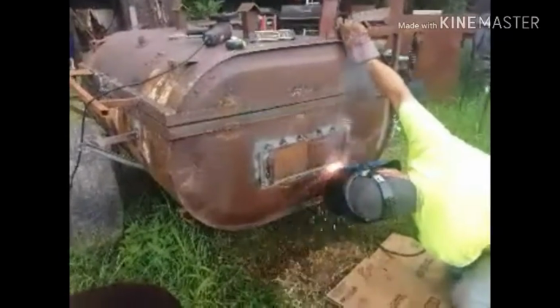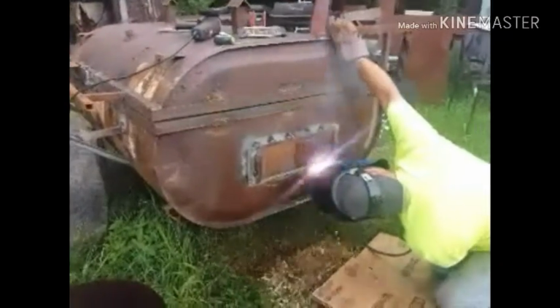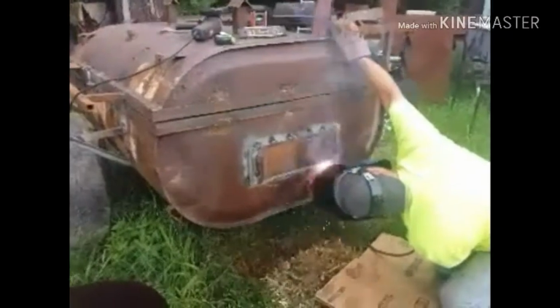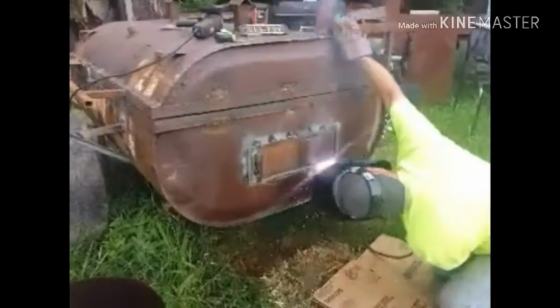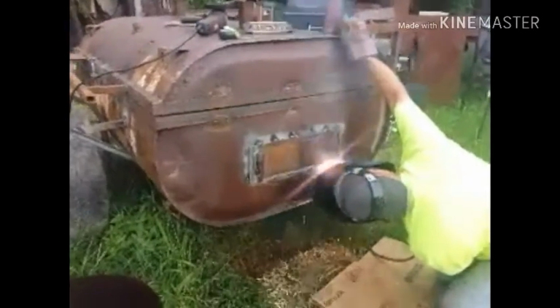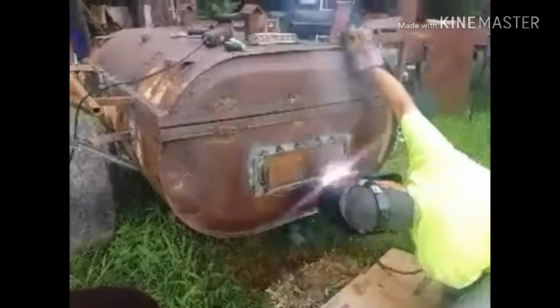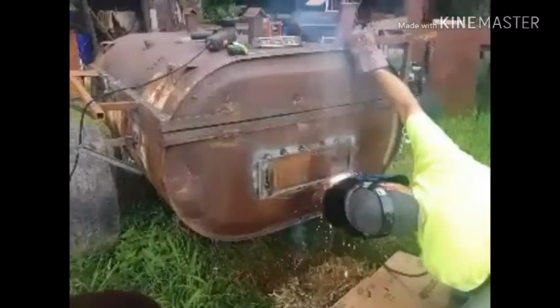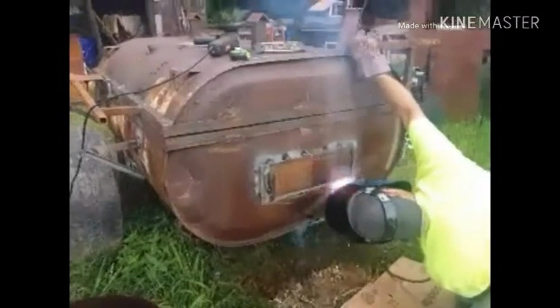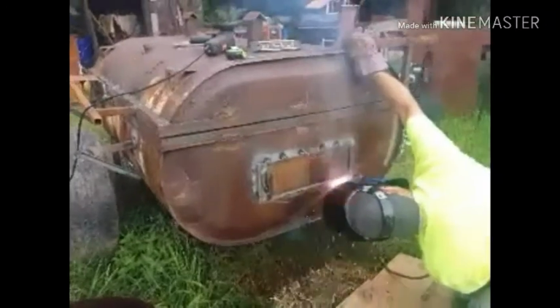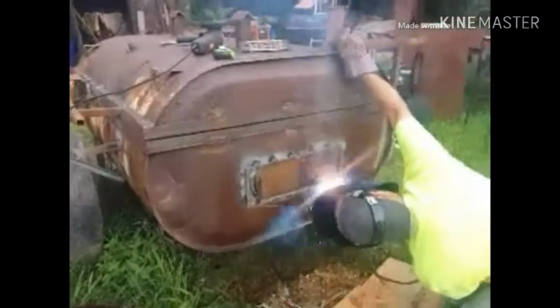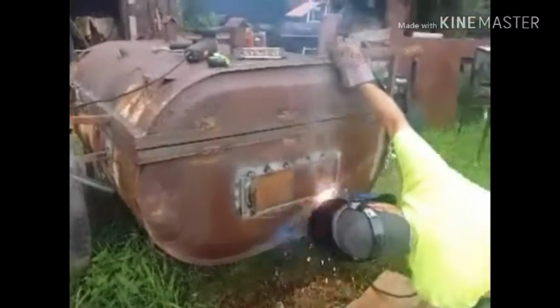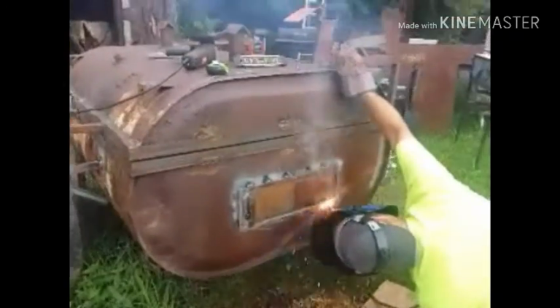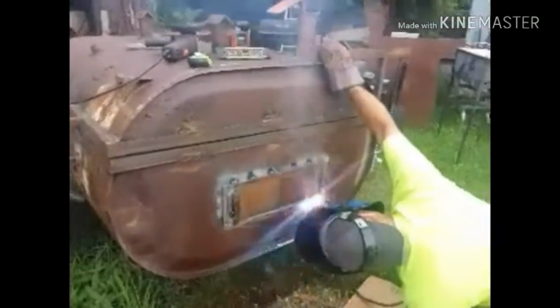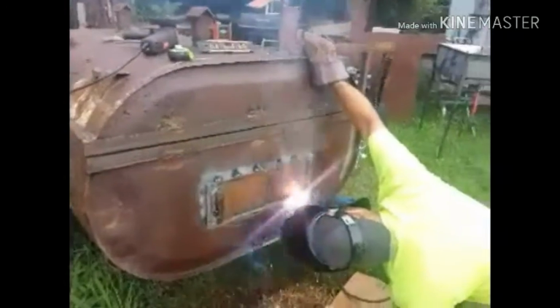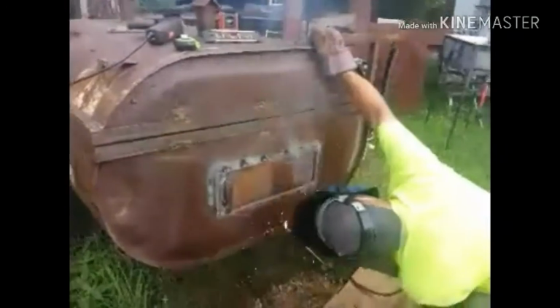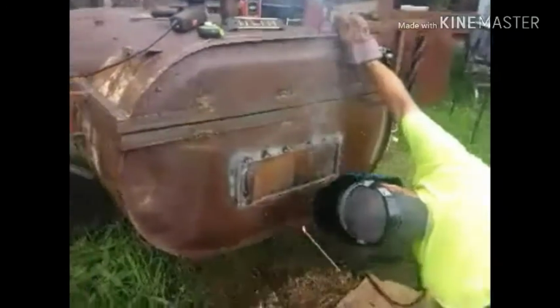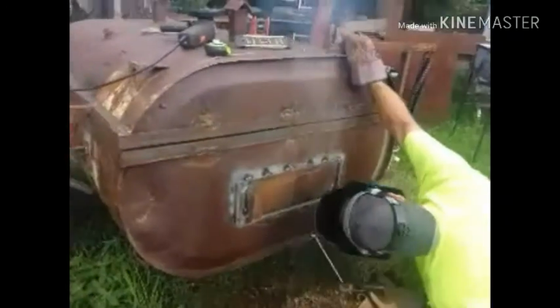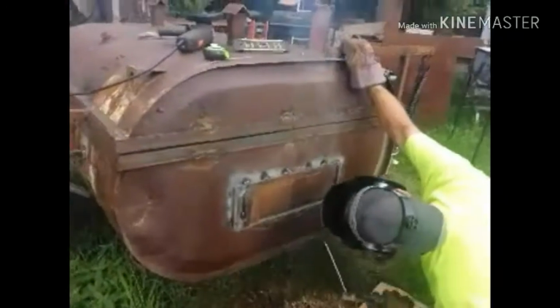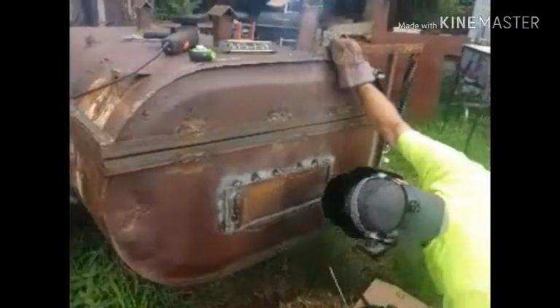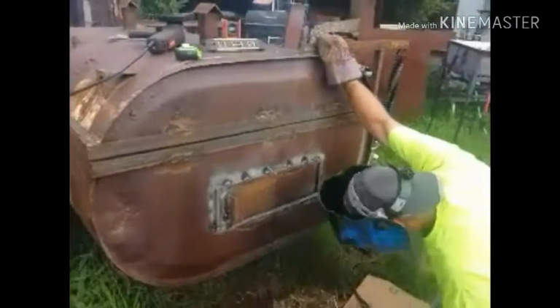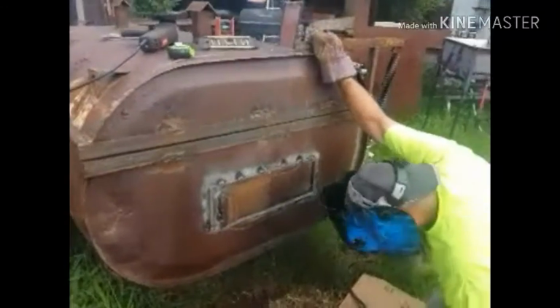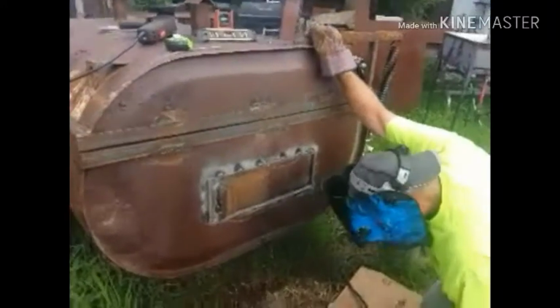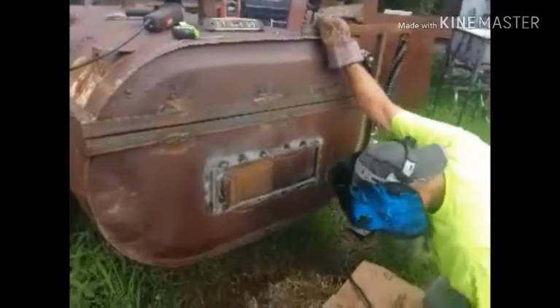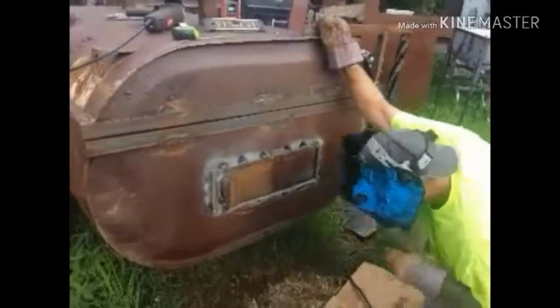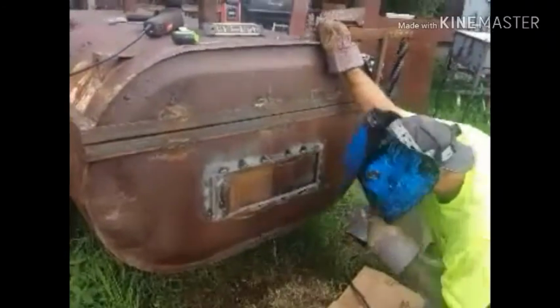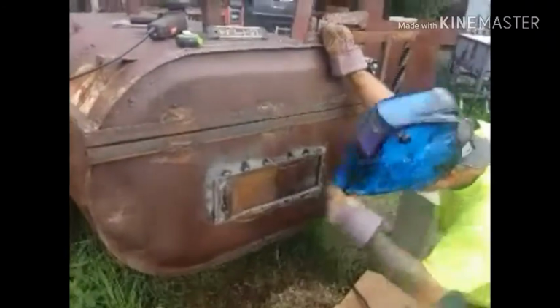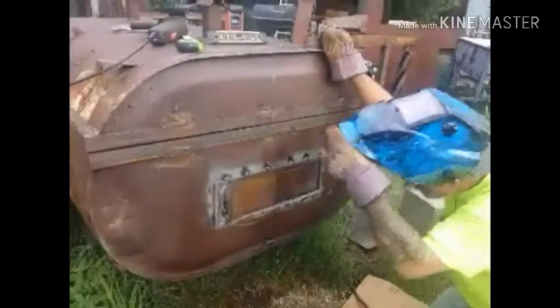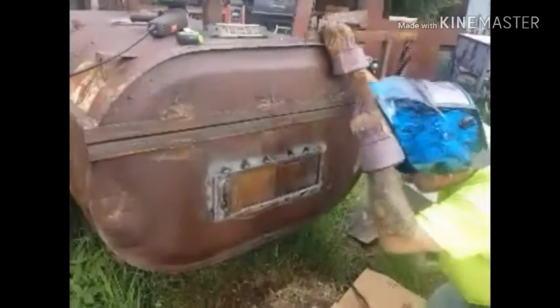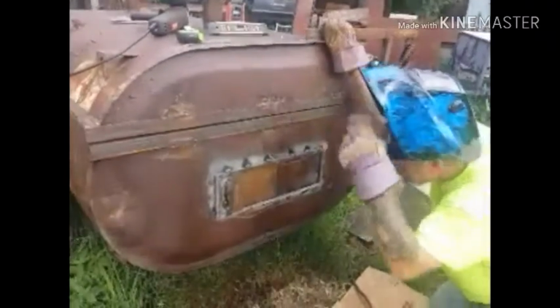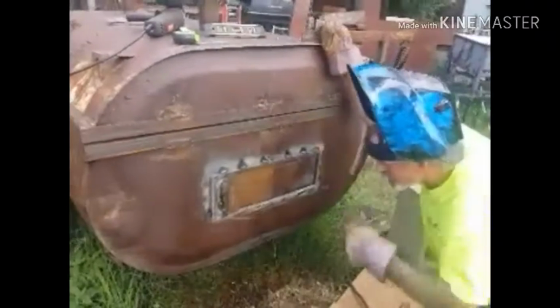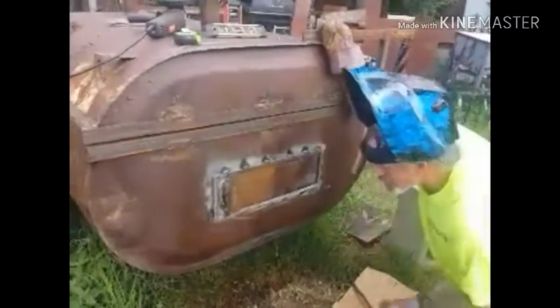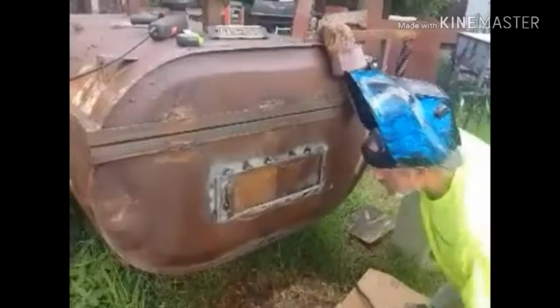So he'll get his door welded on and then he'll get in there and cut one side out.